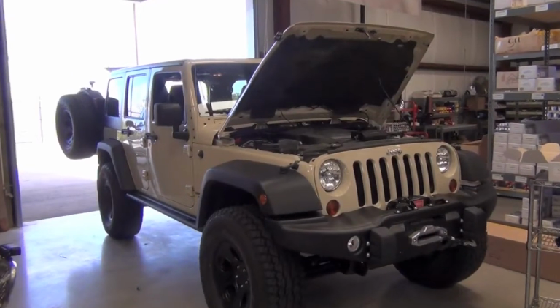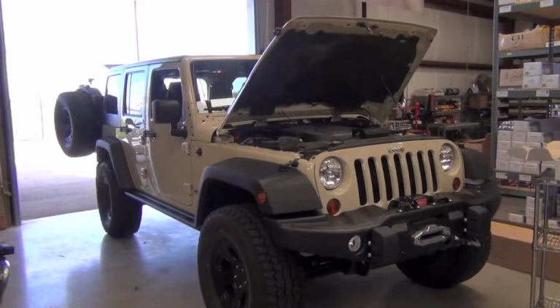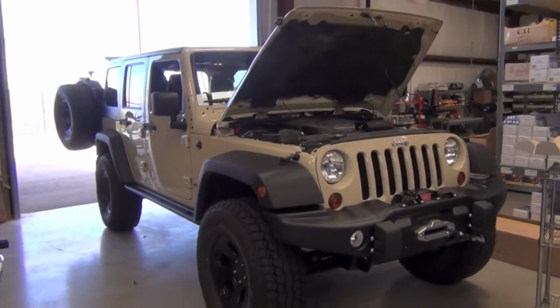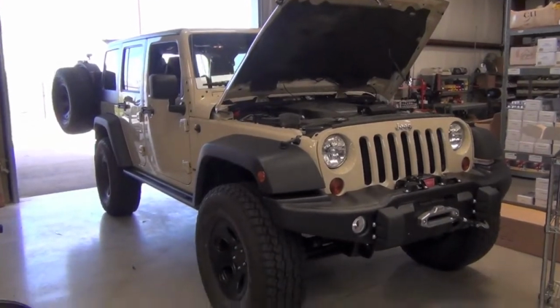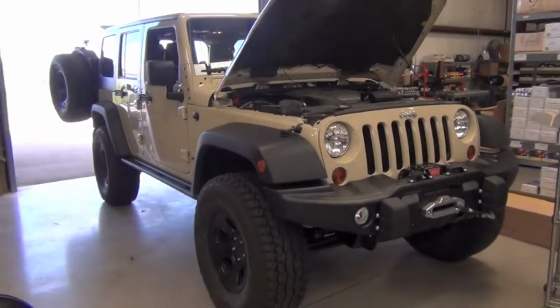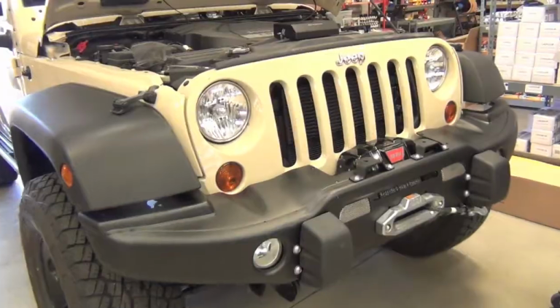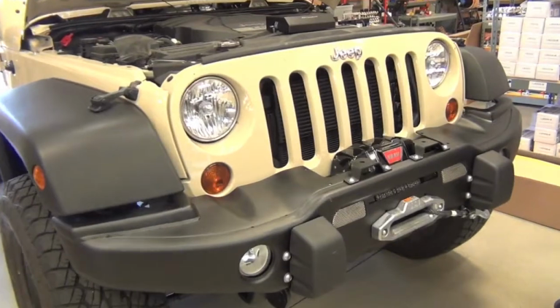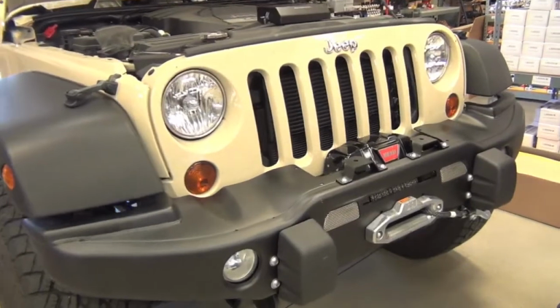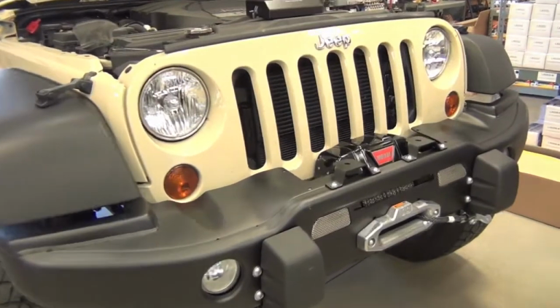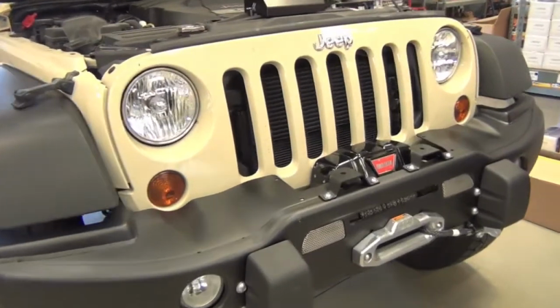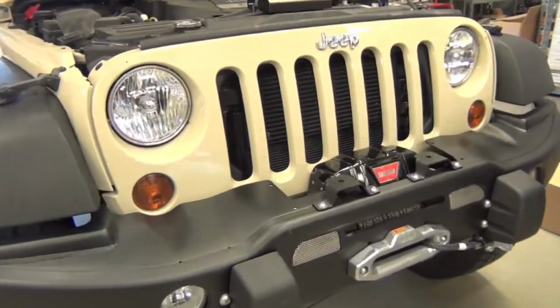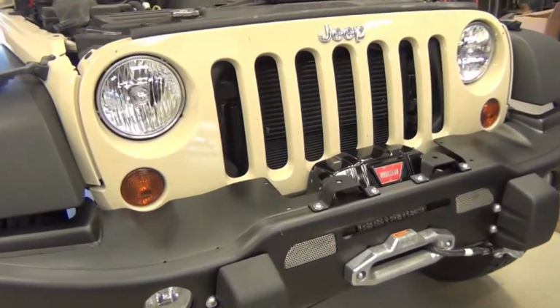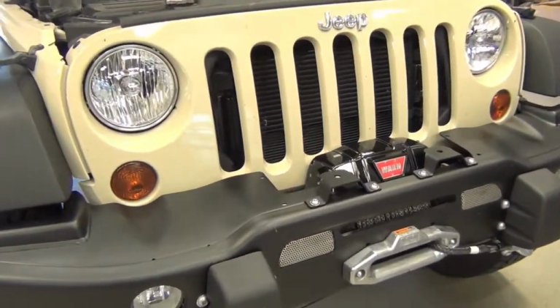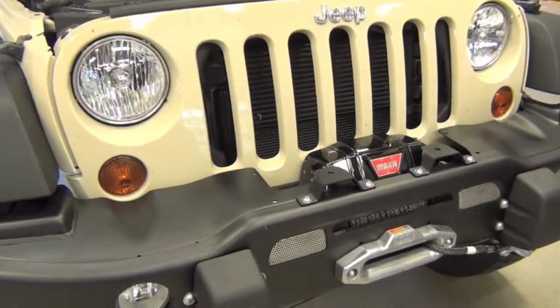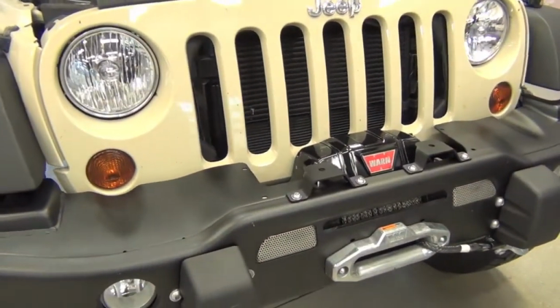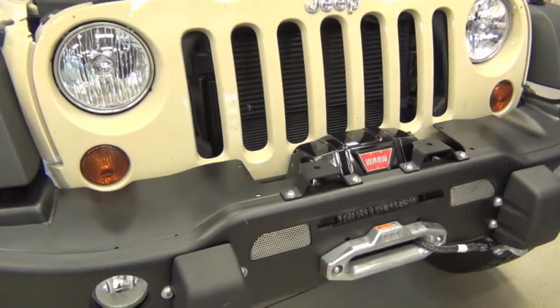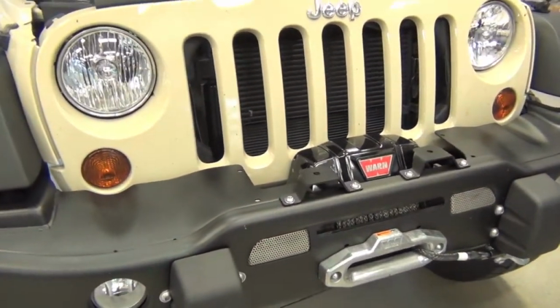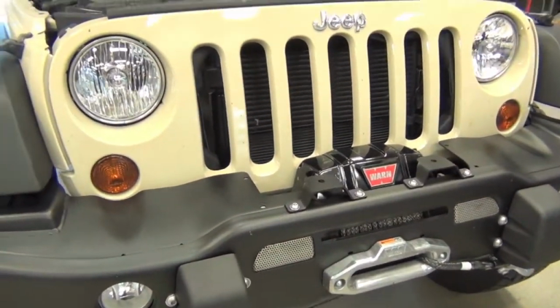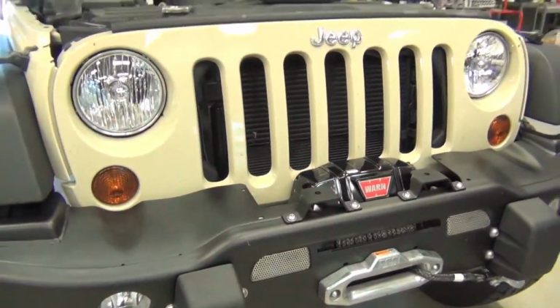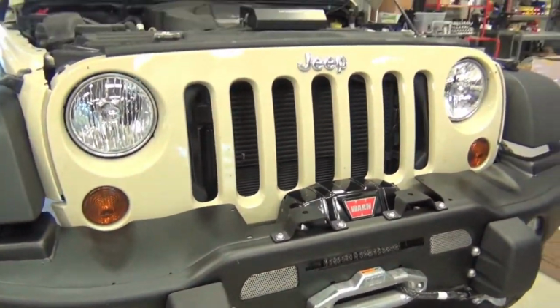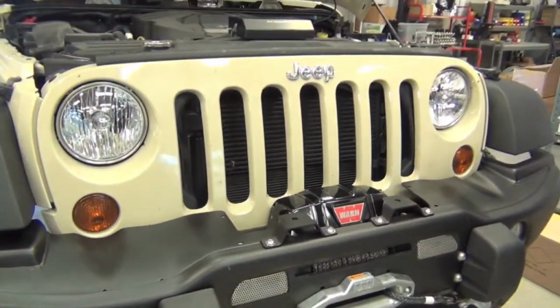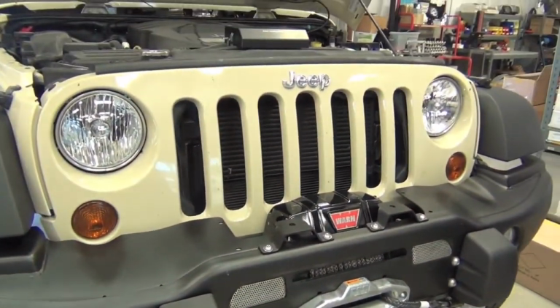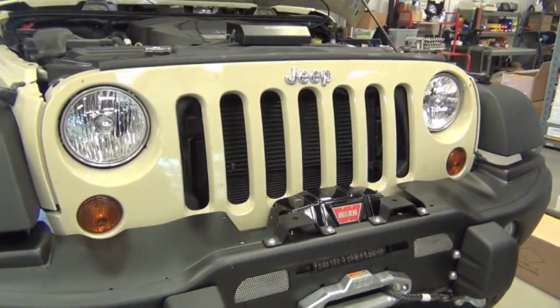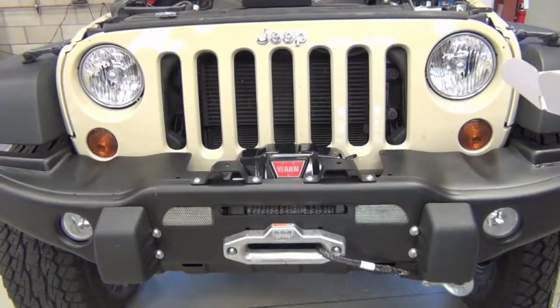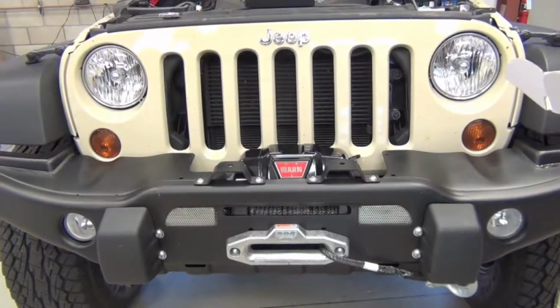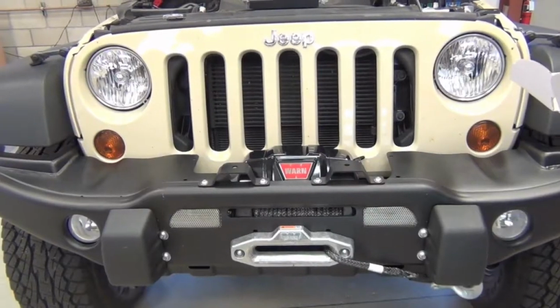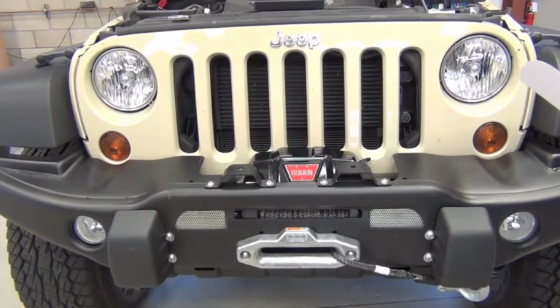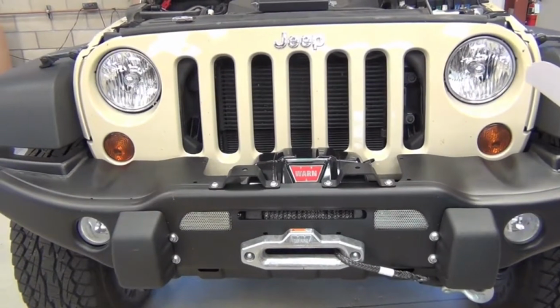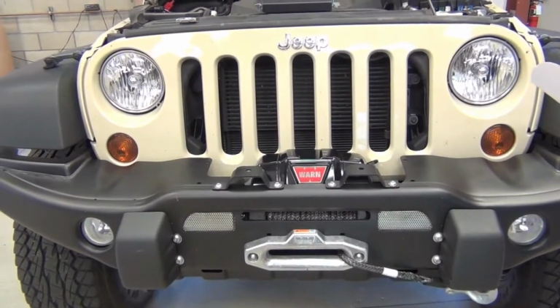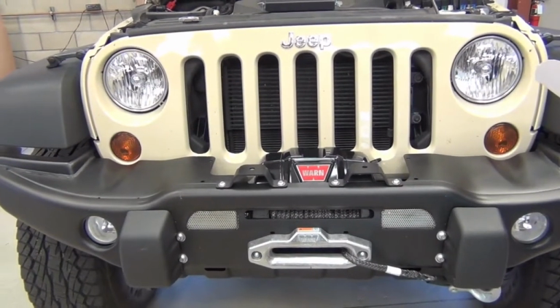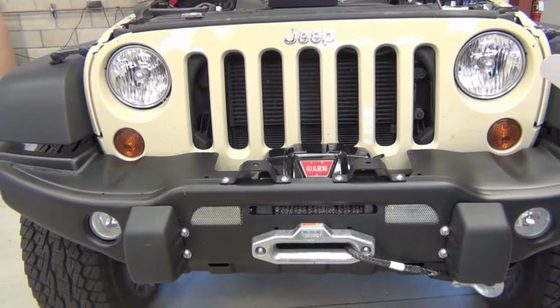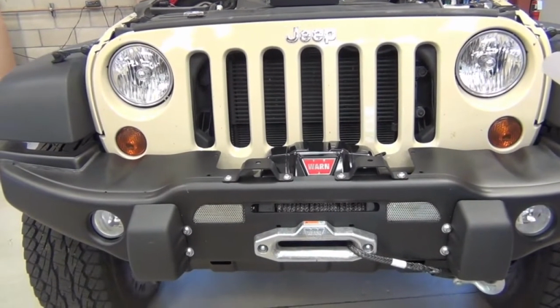In this video we will show you how easy it is to install a 24-inch combi beam on this Jeep Rubicon's AEV brackets.